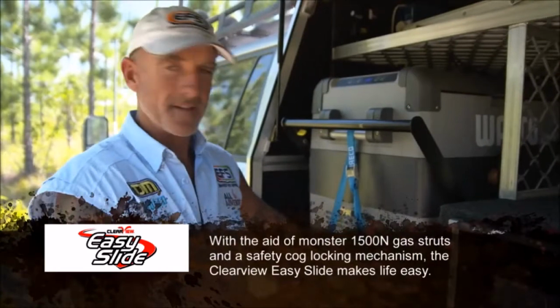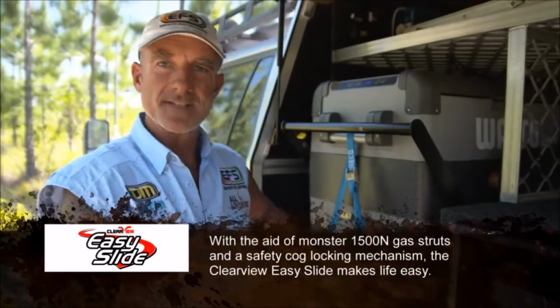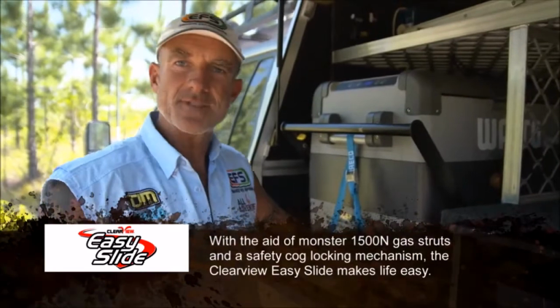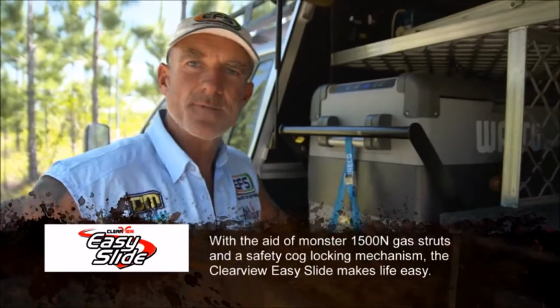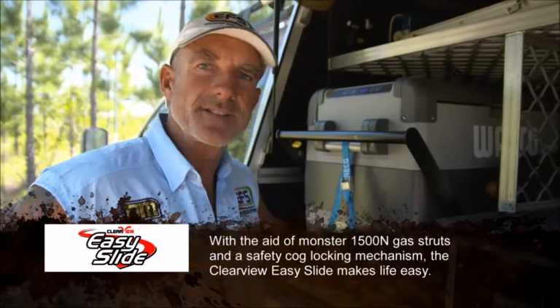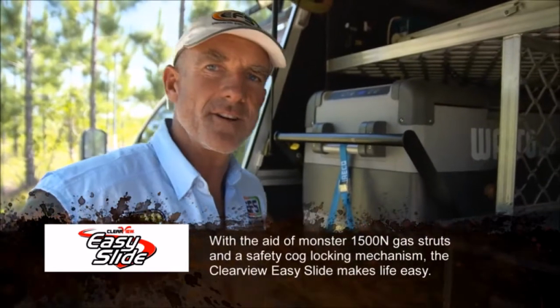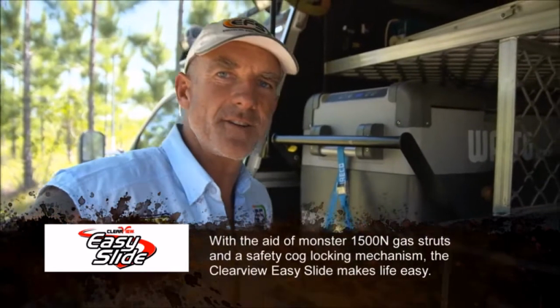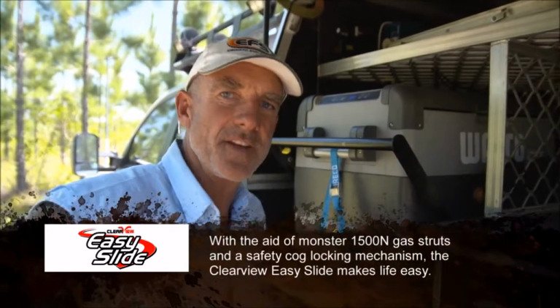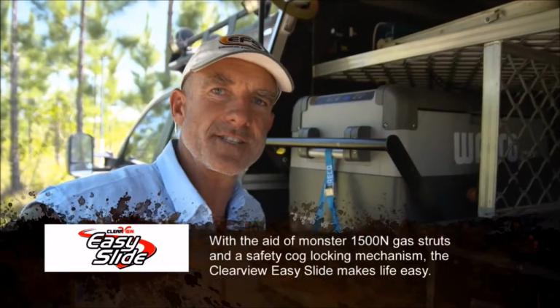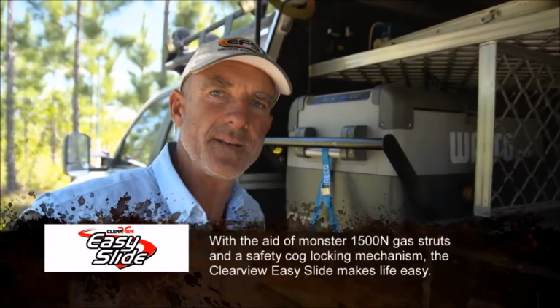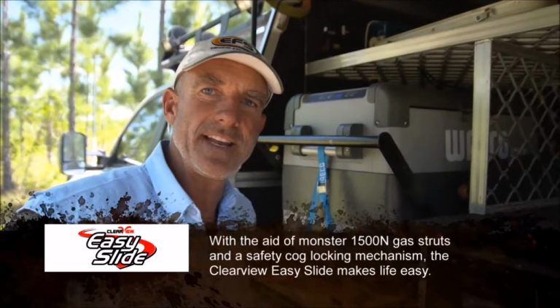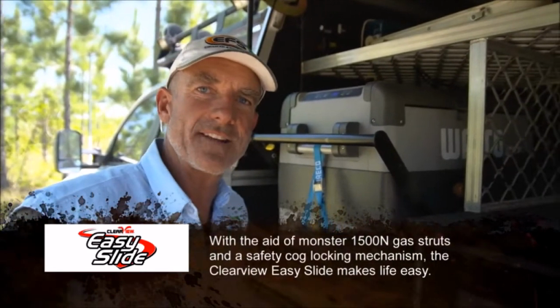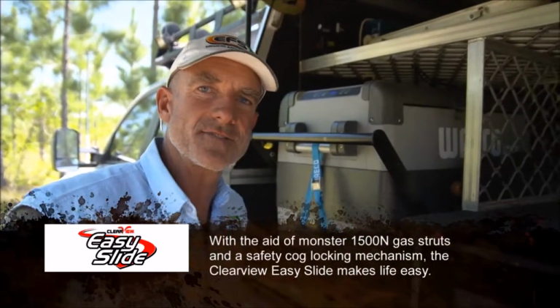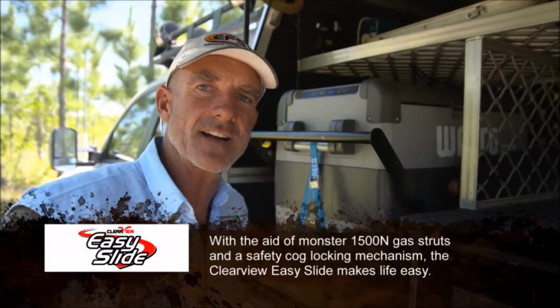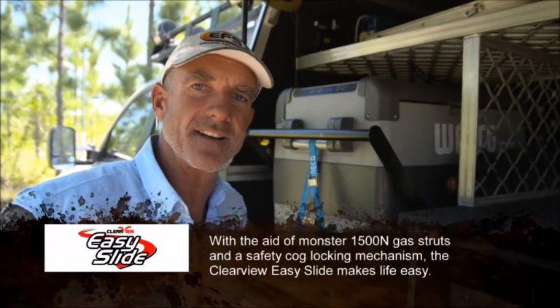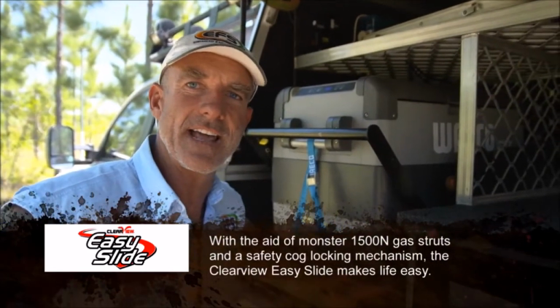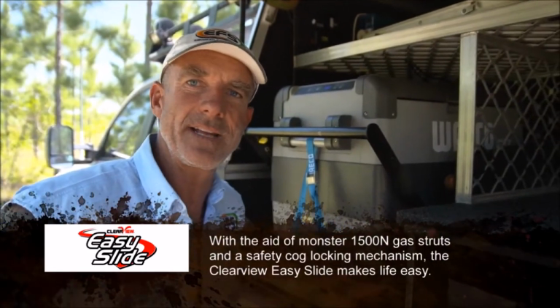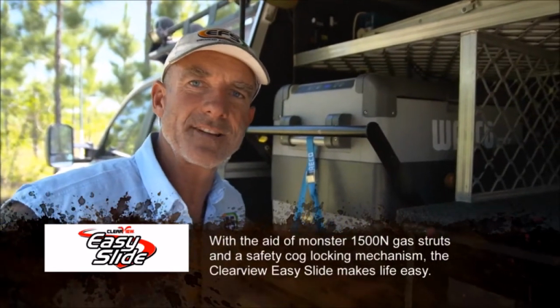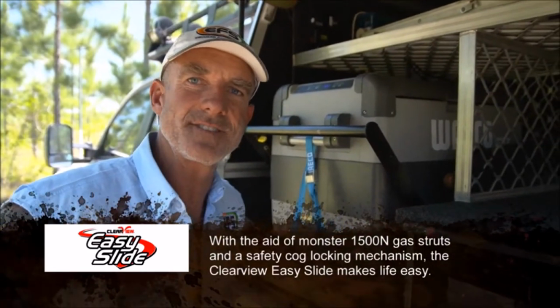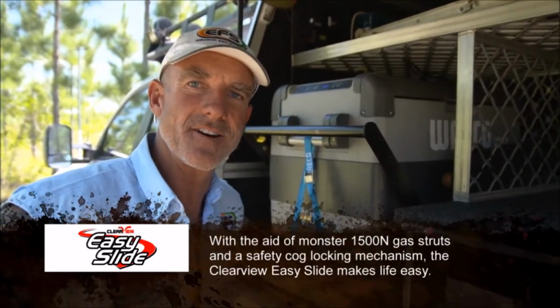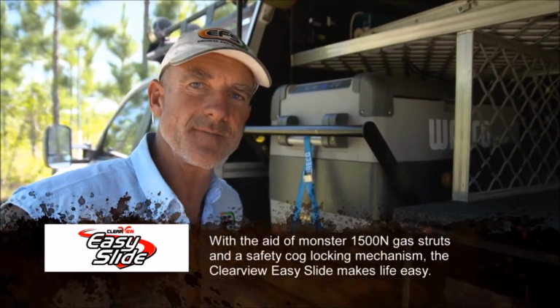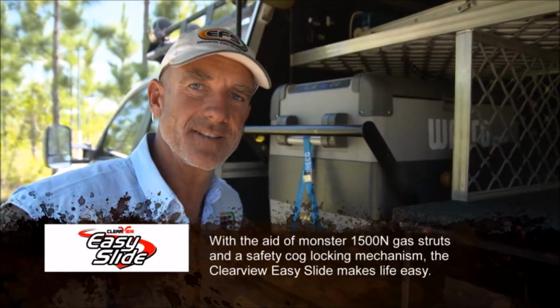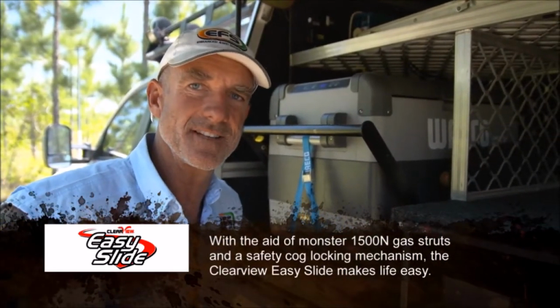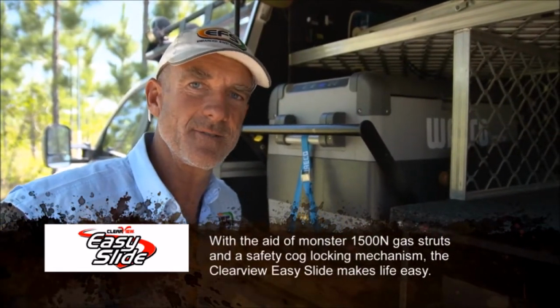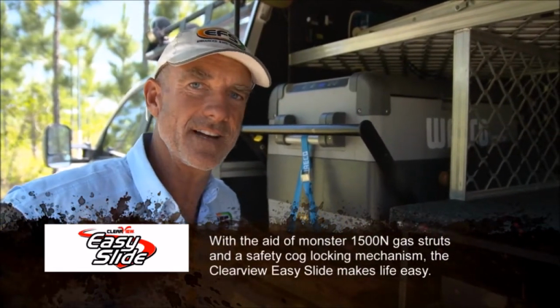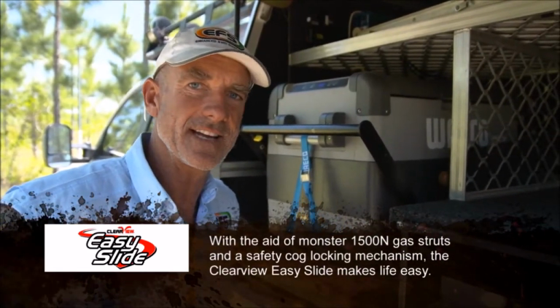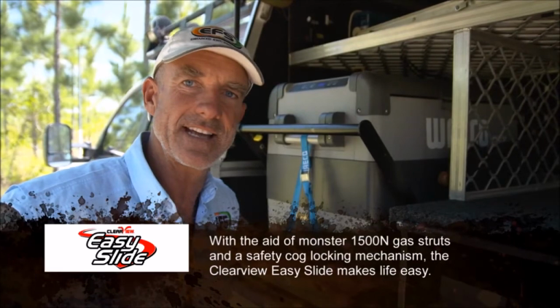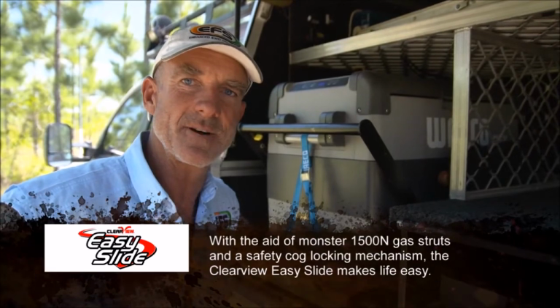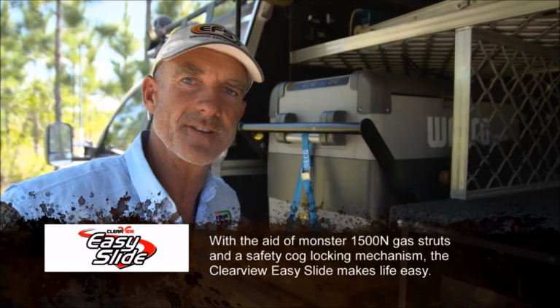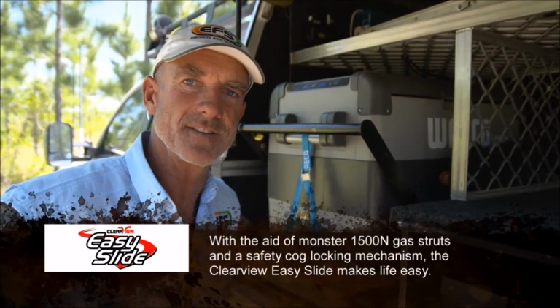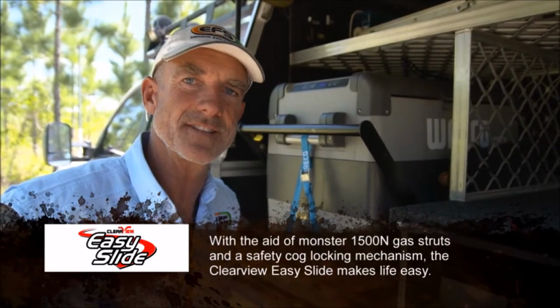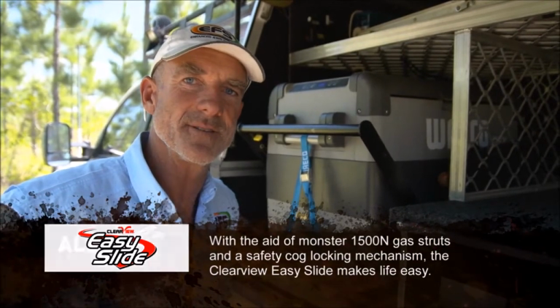This is the actual fridge slide that I've used — it's been in and out of the truck I don't know how many hundreds of times, and I tell you what, I ain't taking it out of my truck for the next trip.